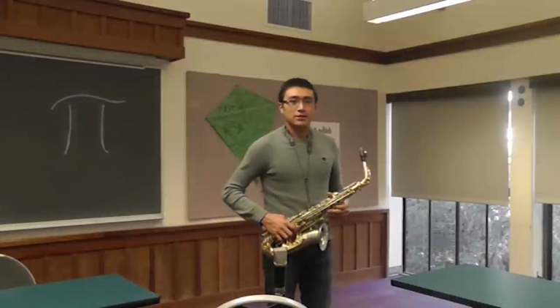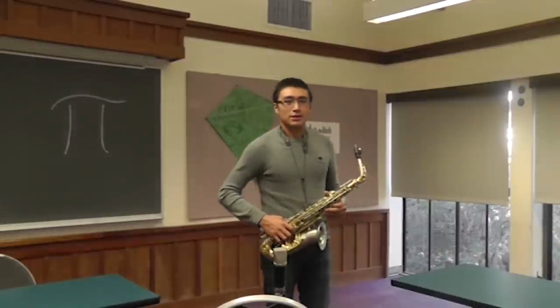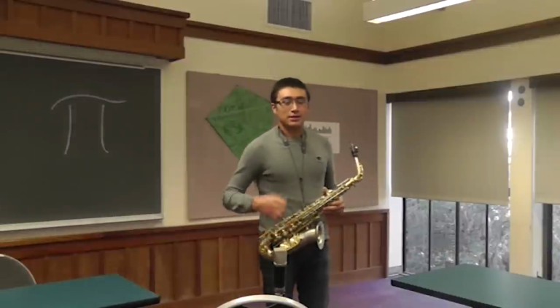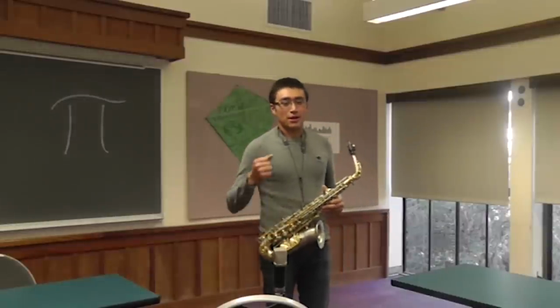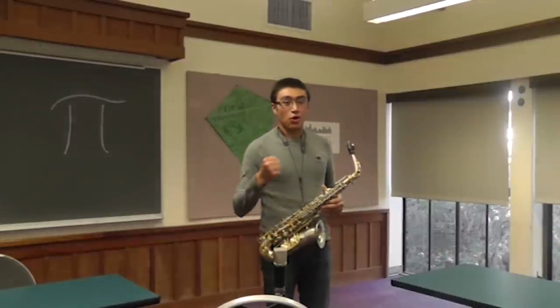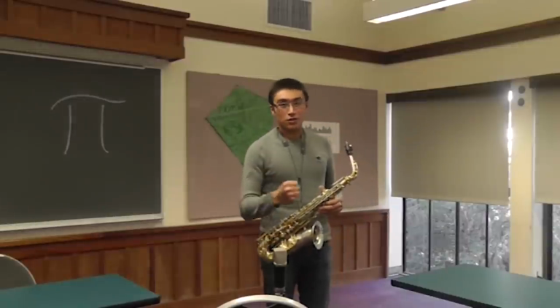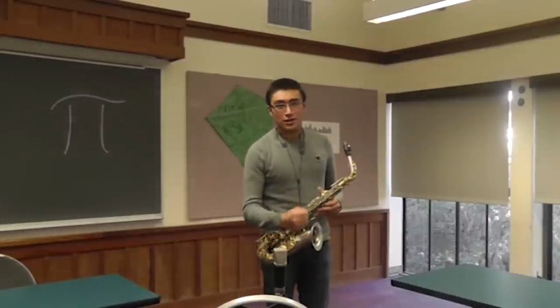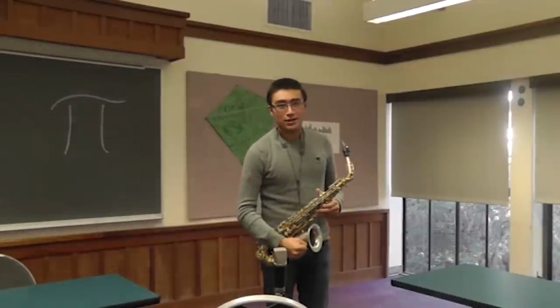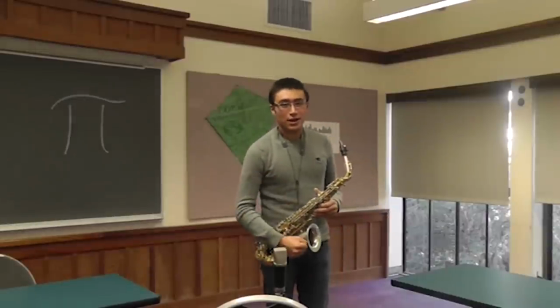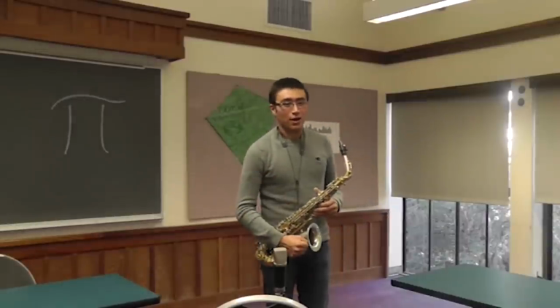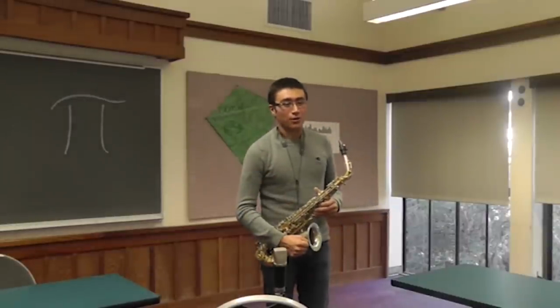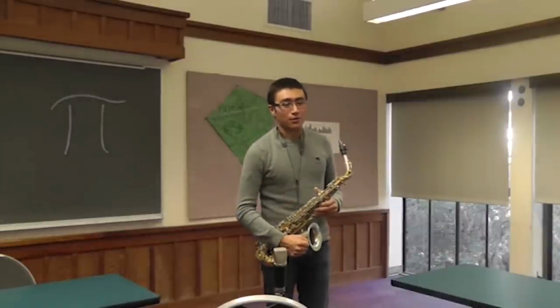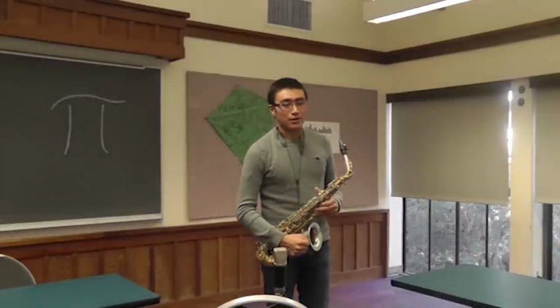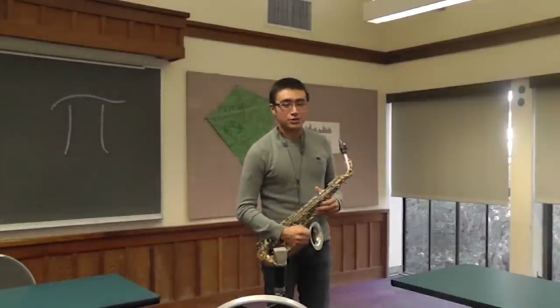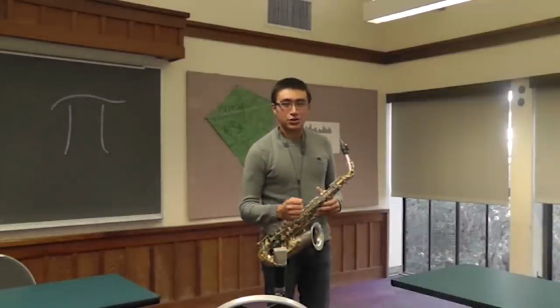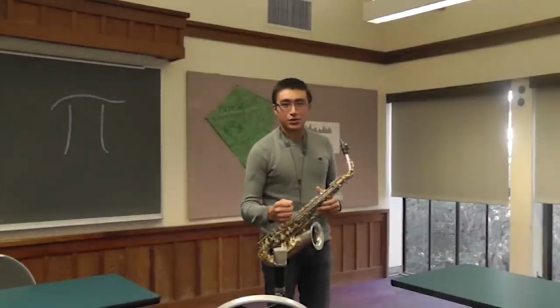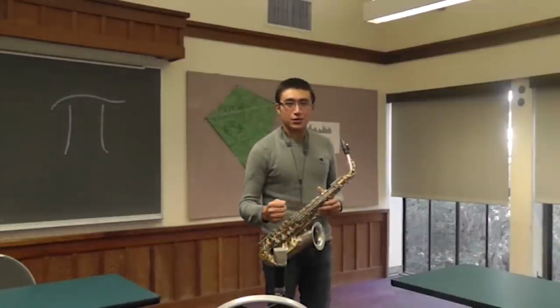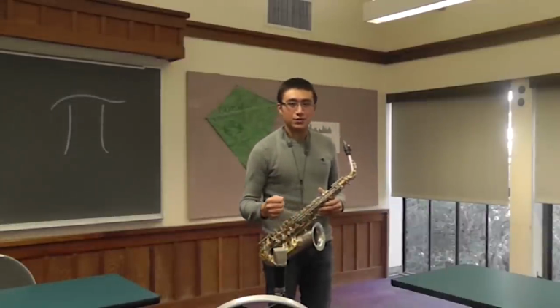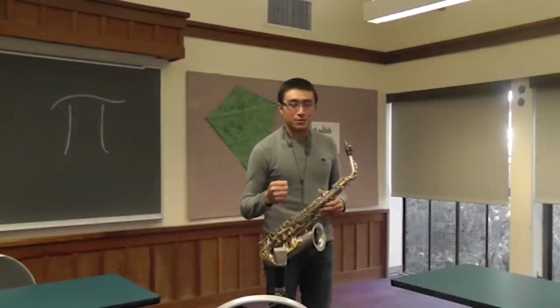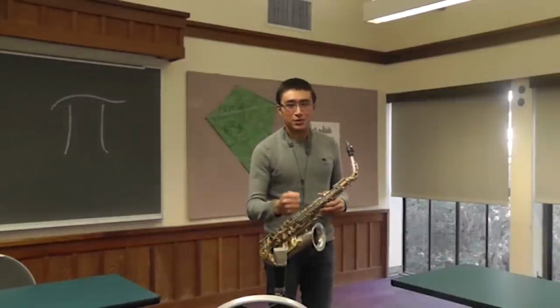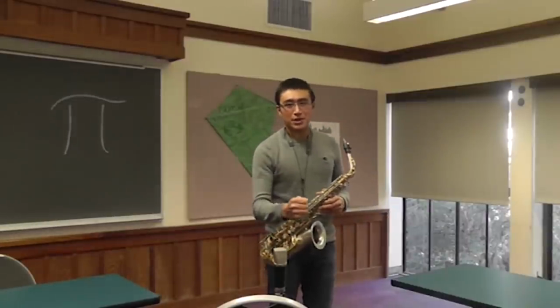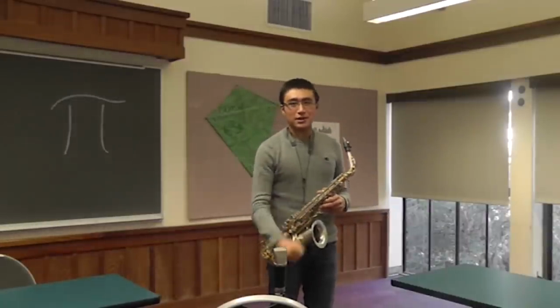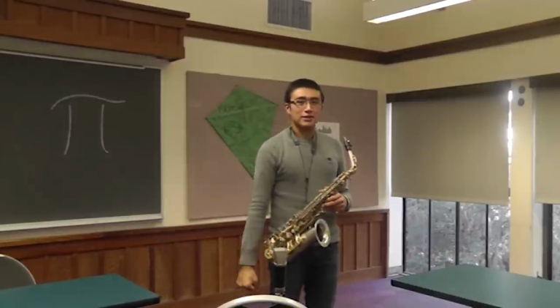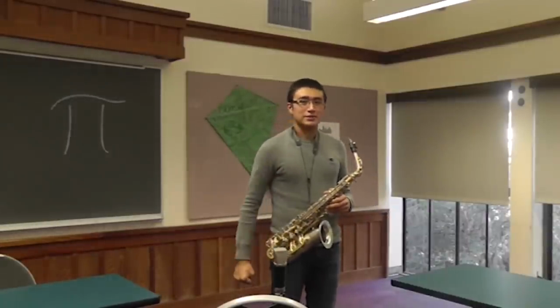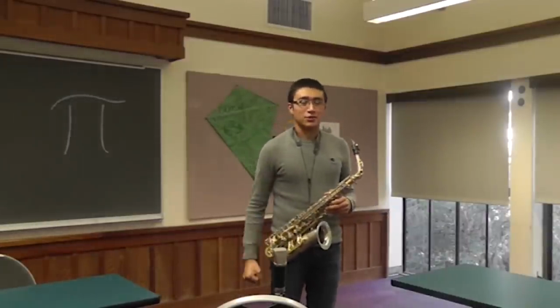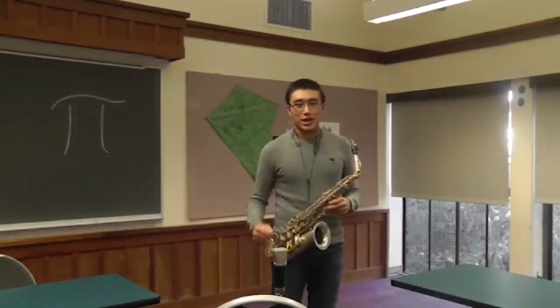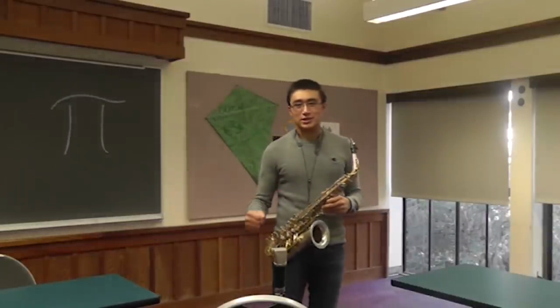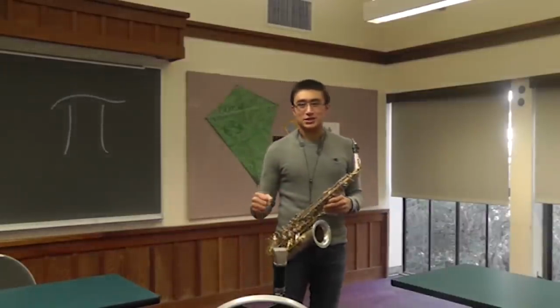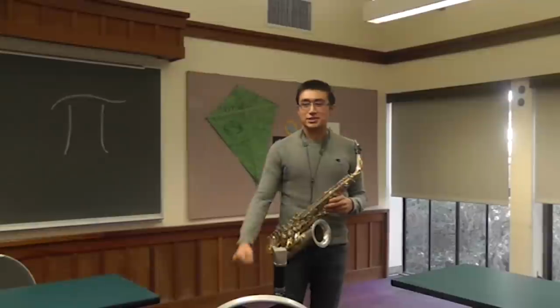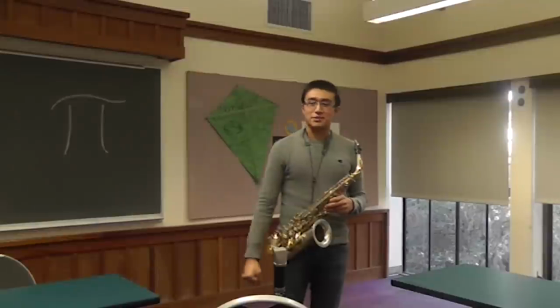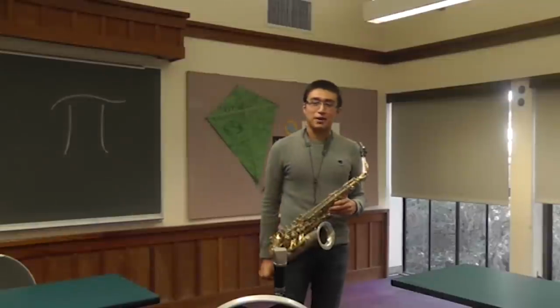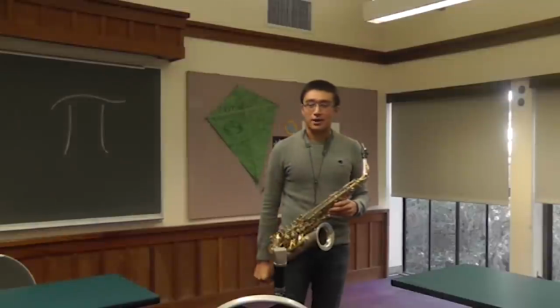And hopefully I'll show you the beauty that's in the random digits of pi.